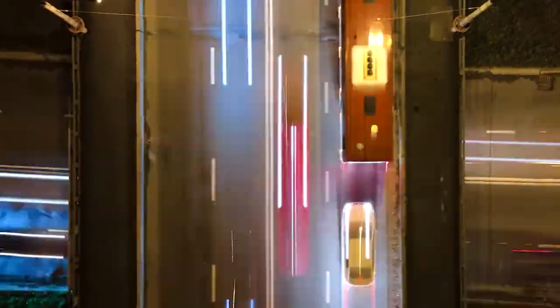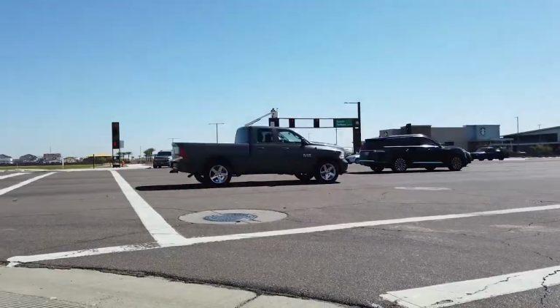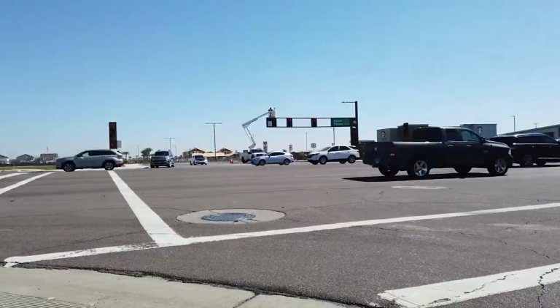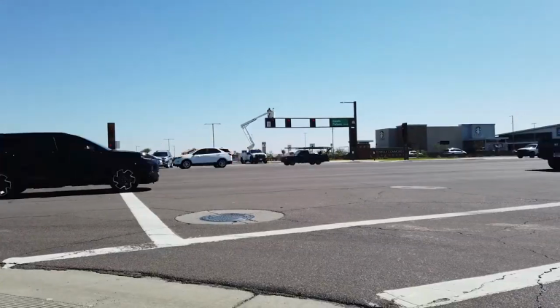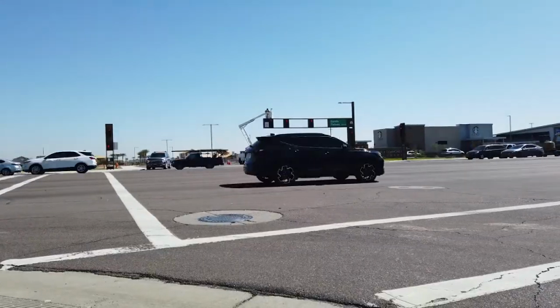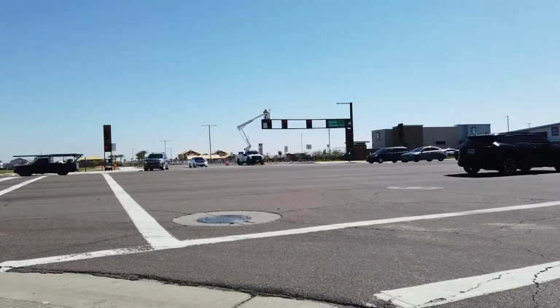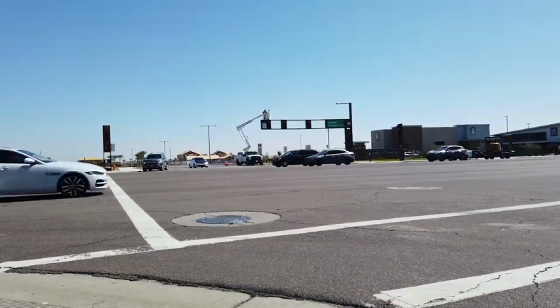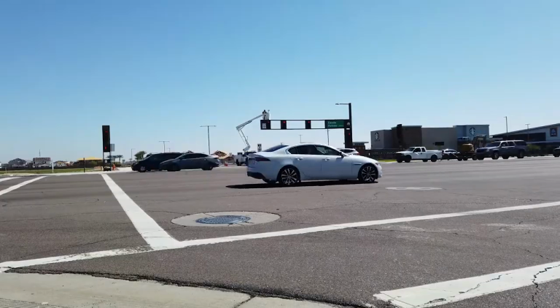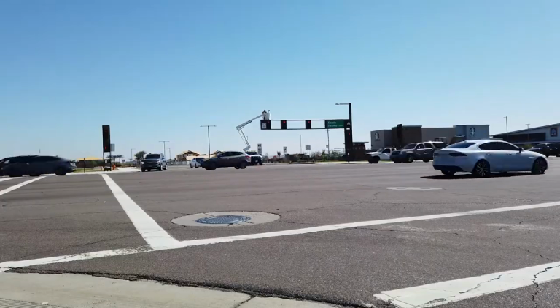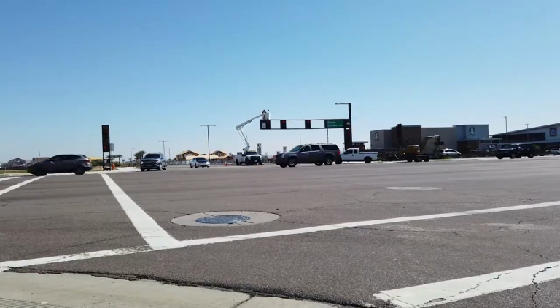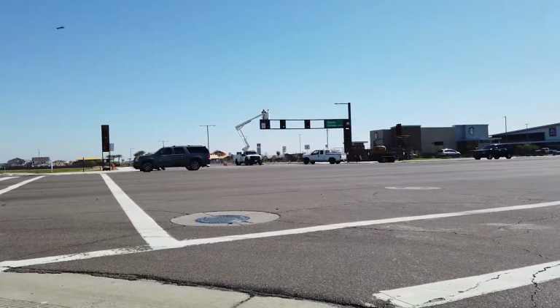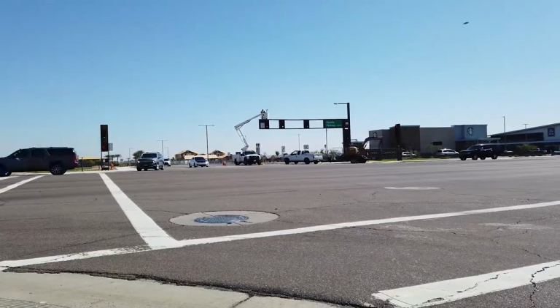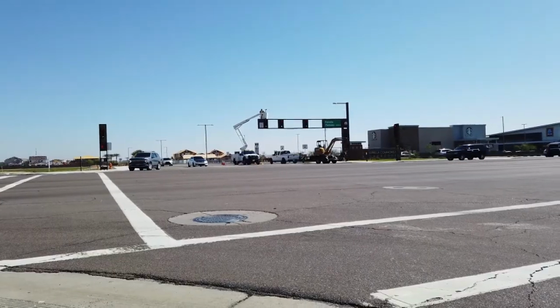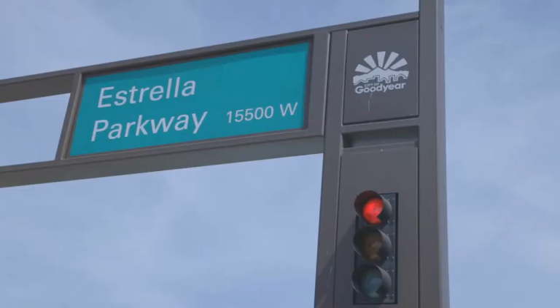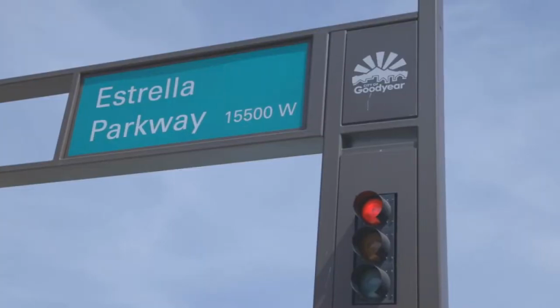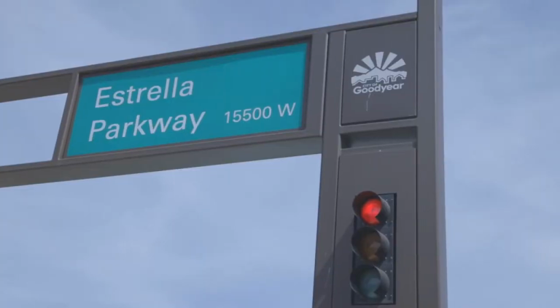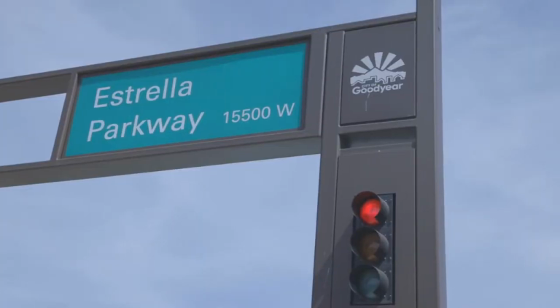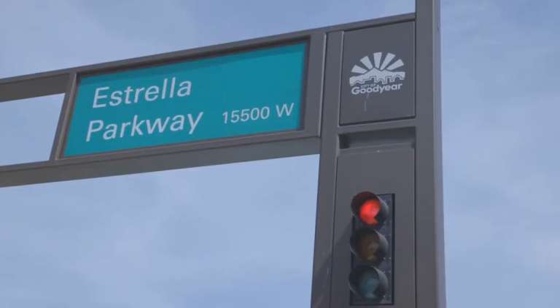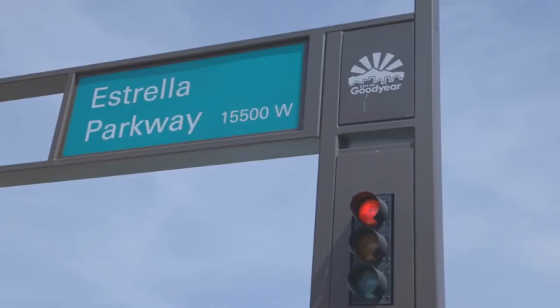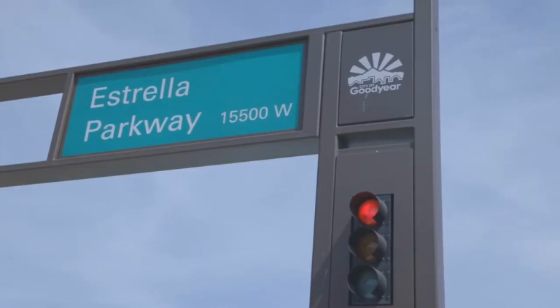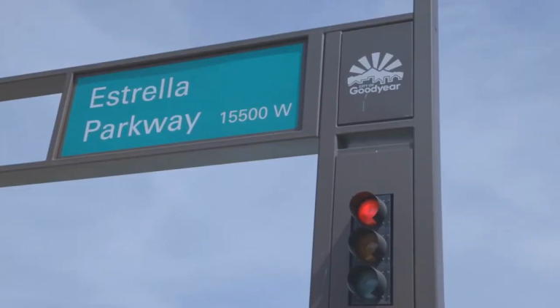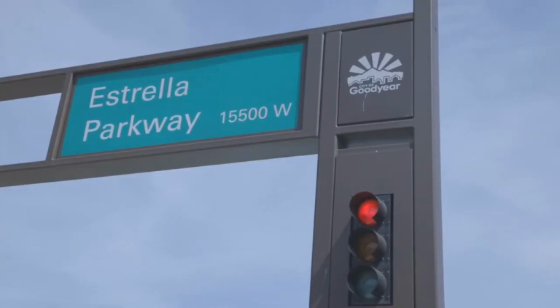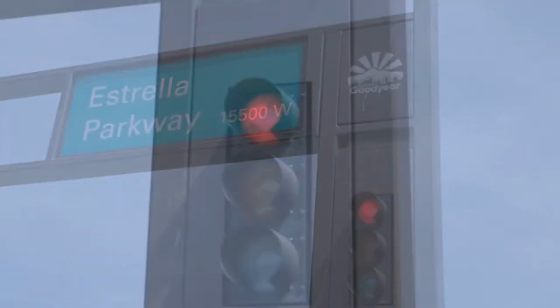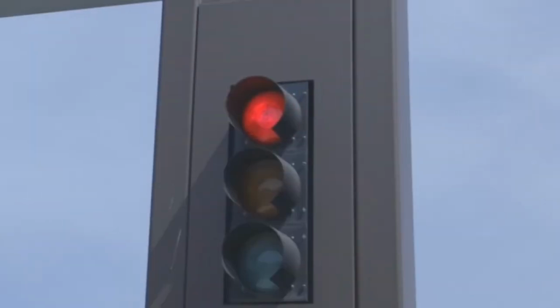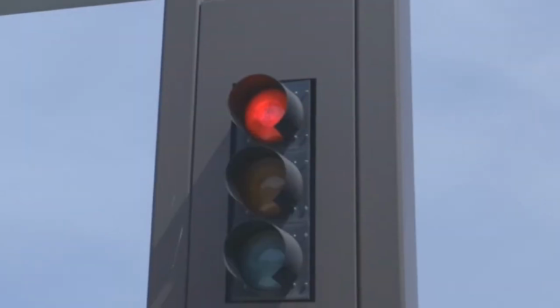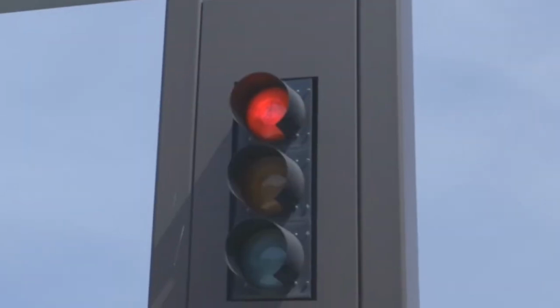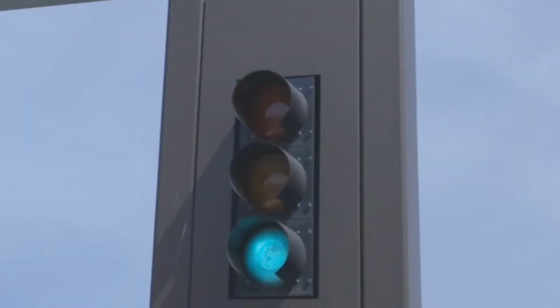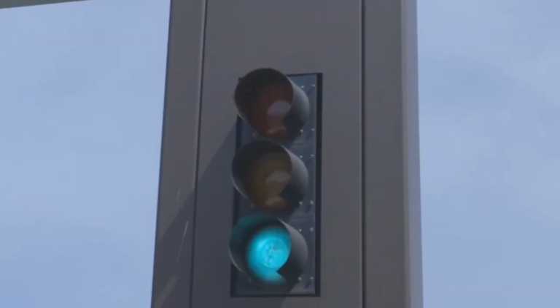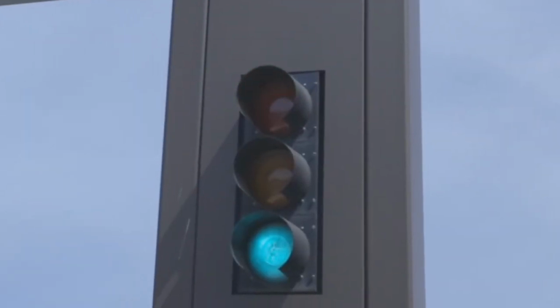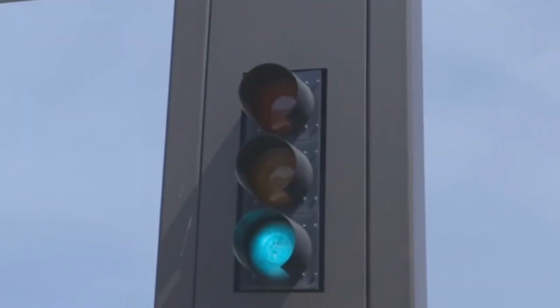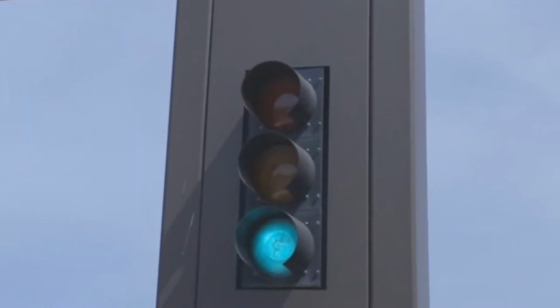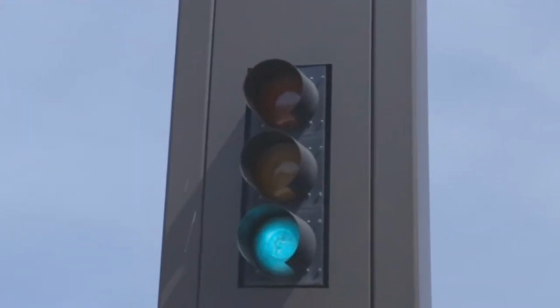Traffic management has changed substantially. It's a delicate balance just trying to keep traffic moving in the city of Goodyear.